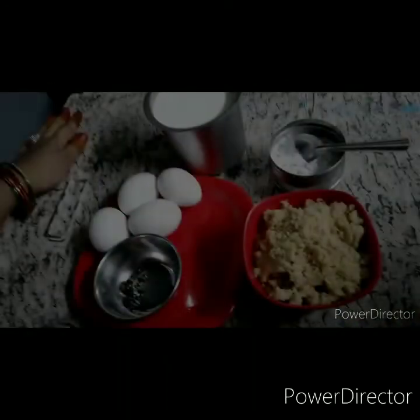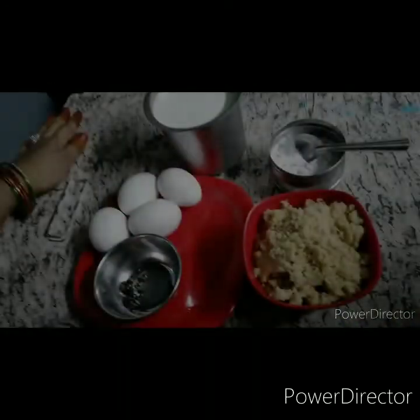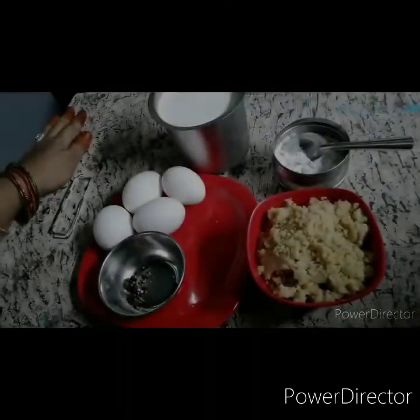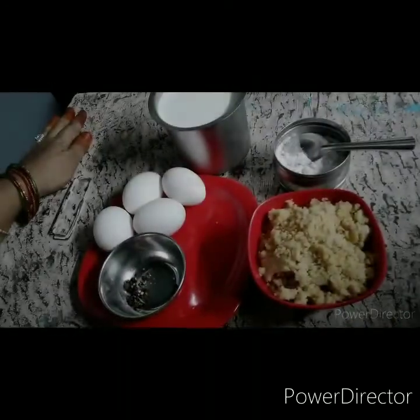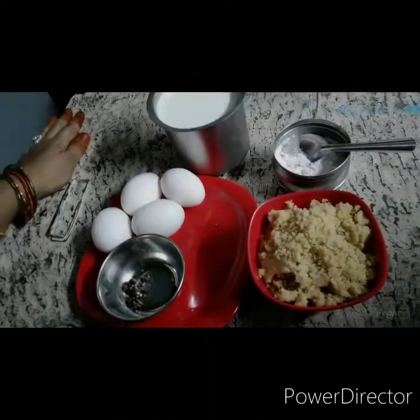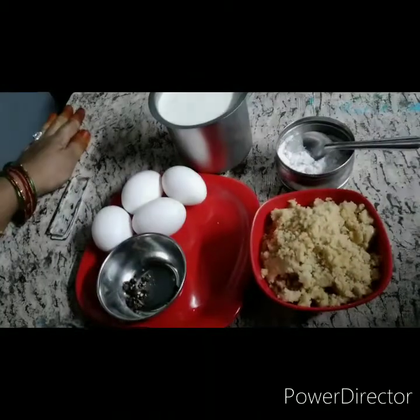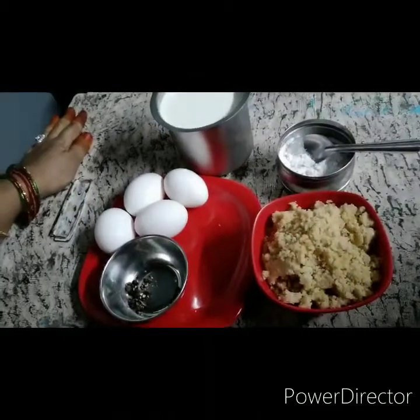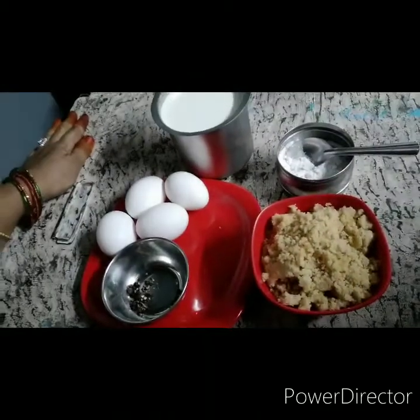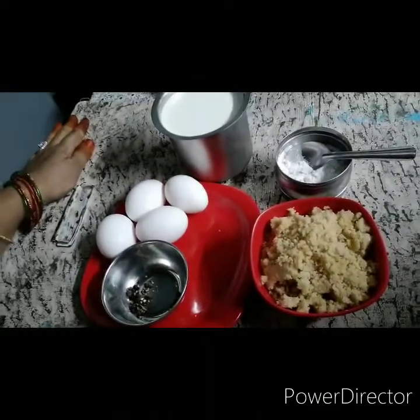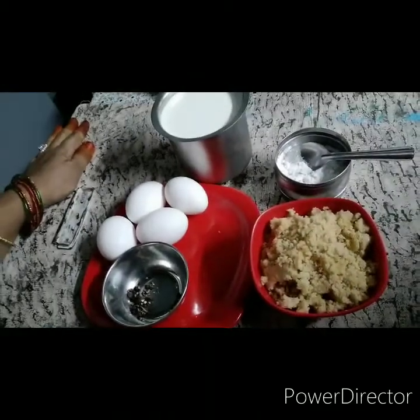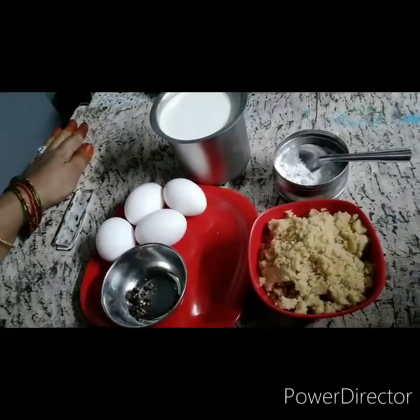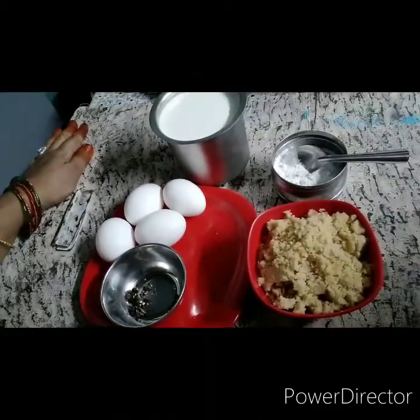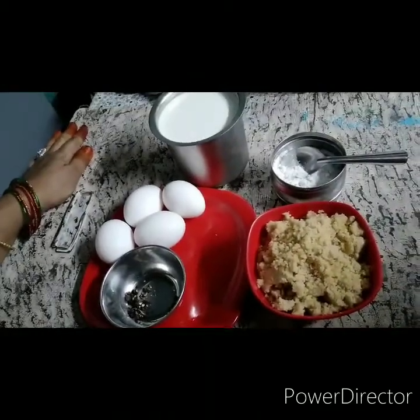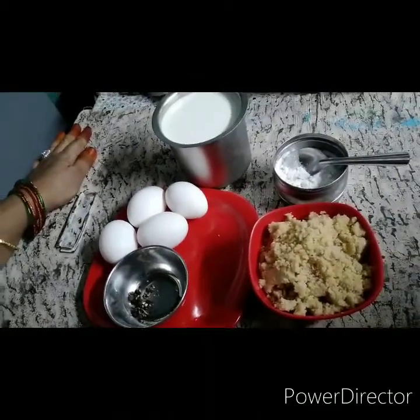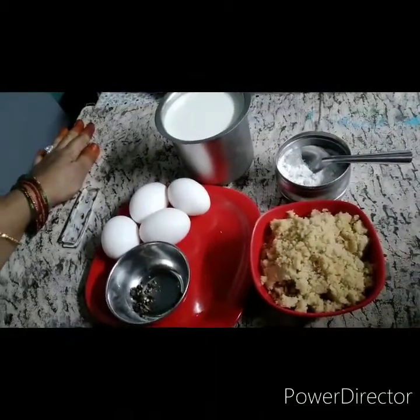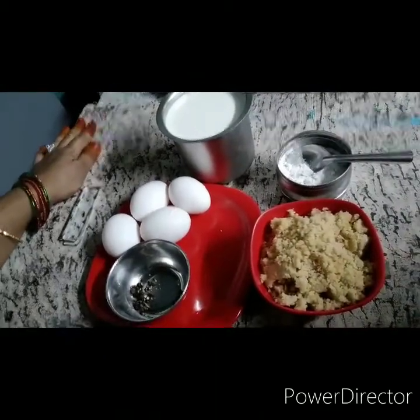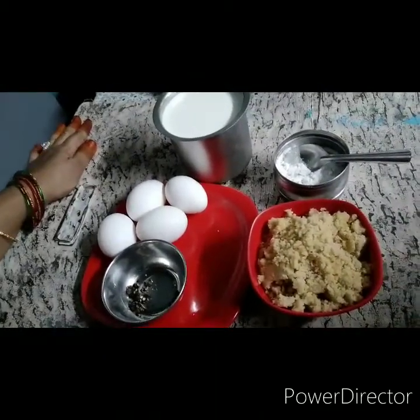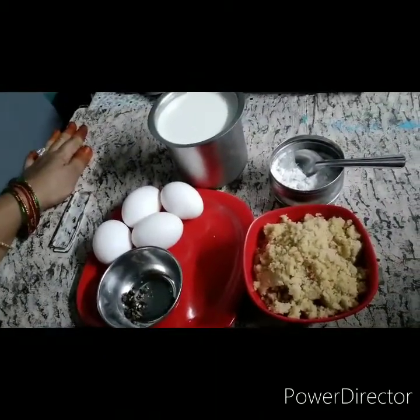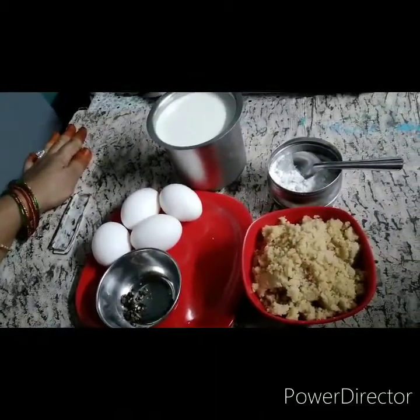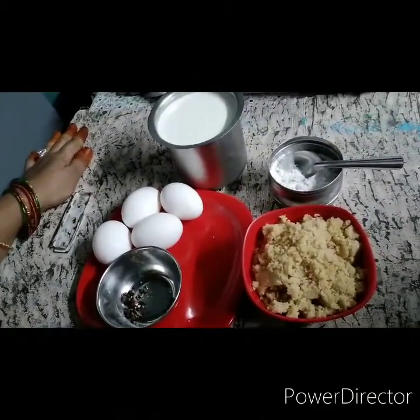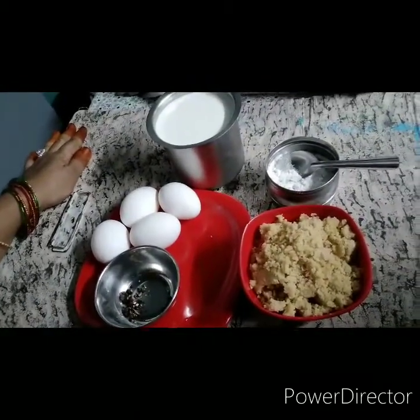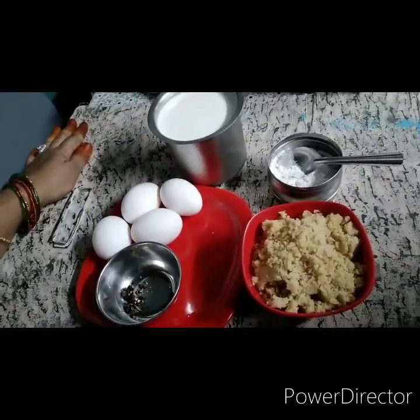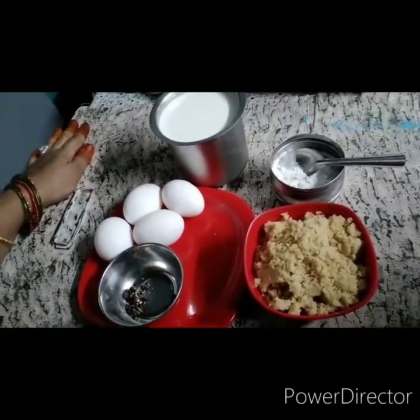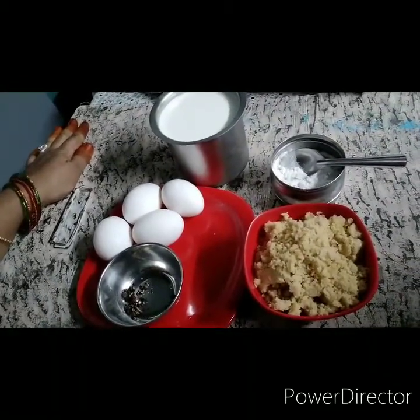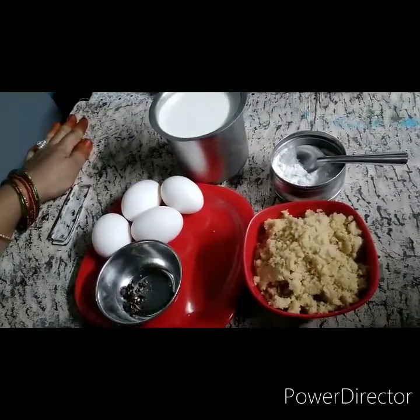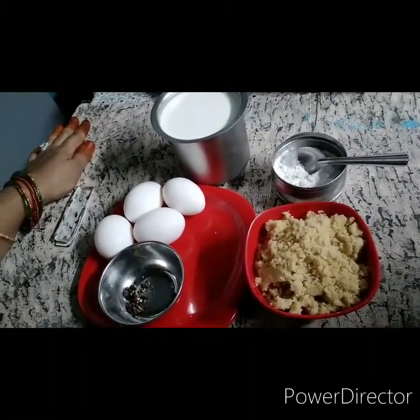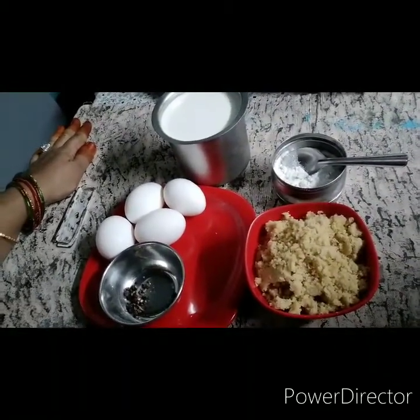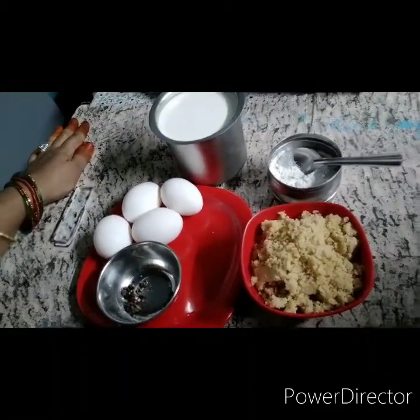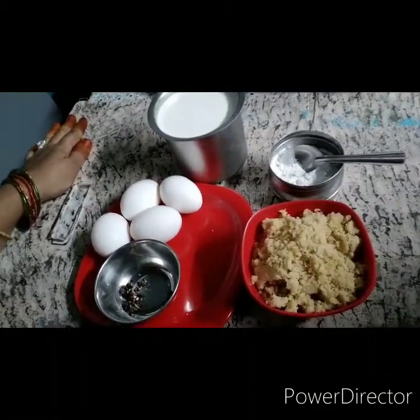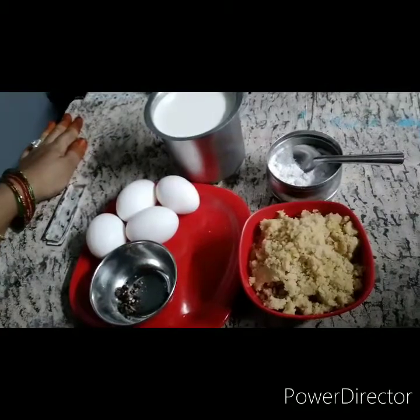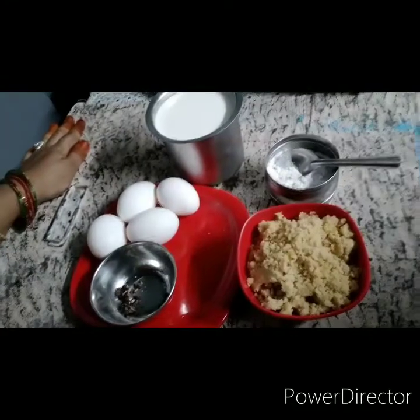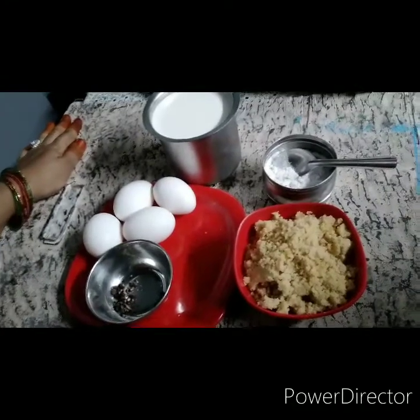Hello friends, welcome to Sri Lakshmi channel. Today, we are going to take a look at the kitchen.